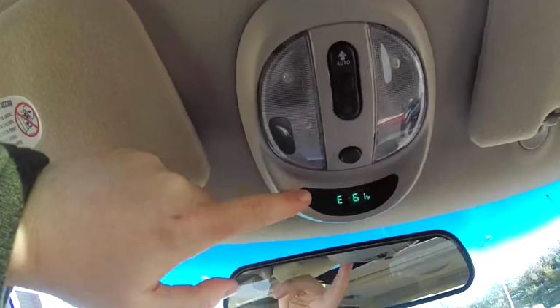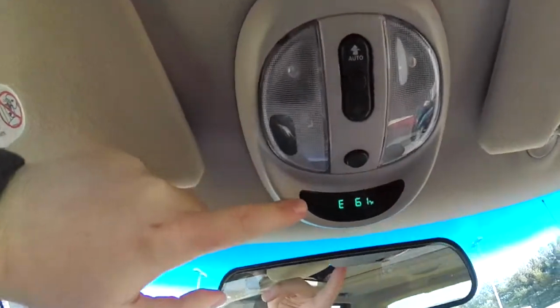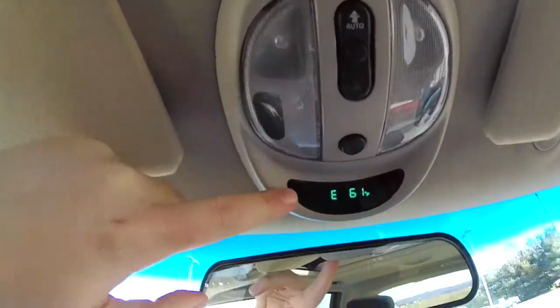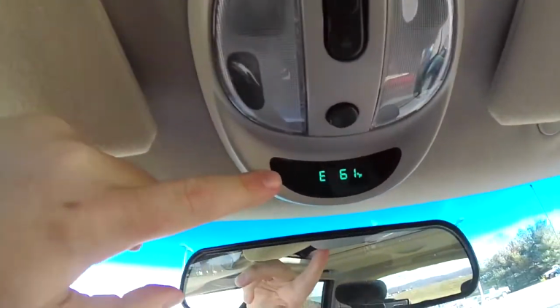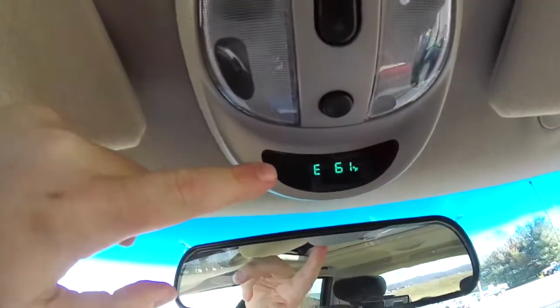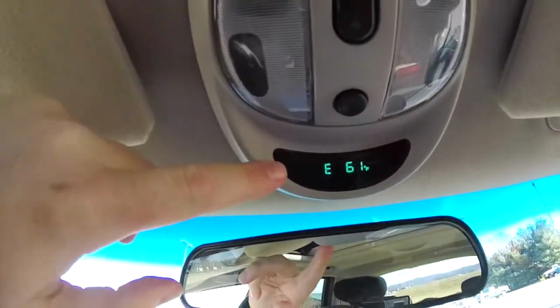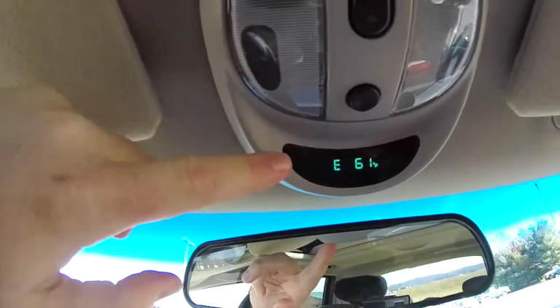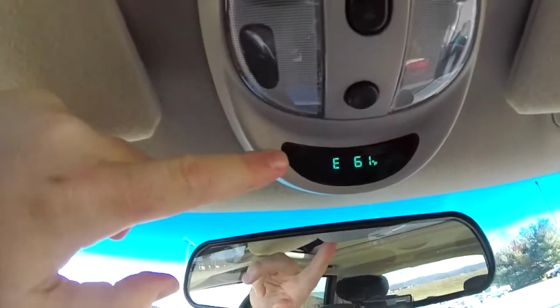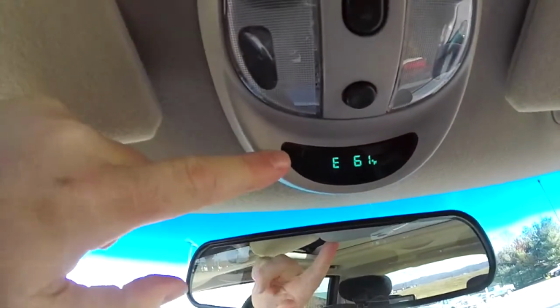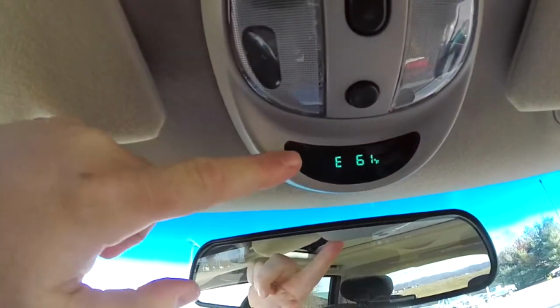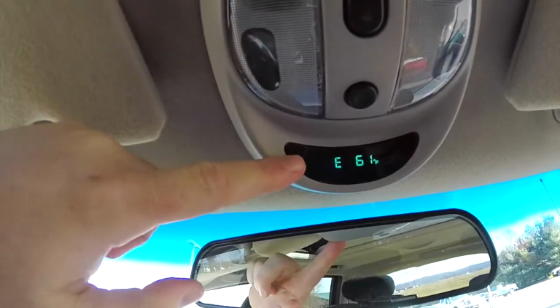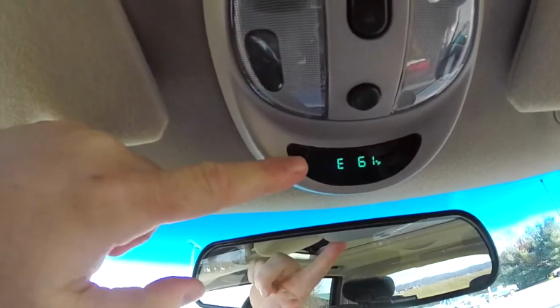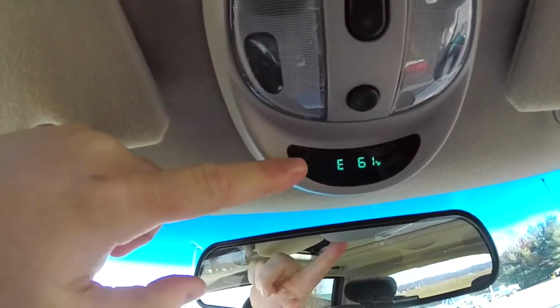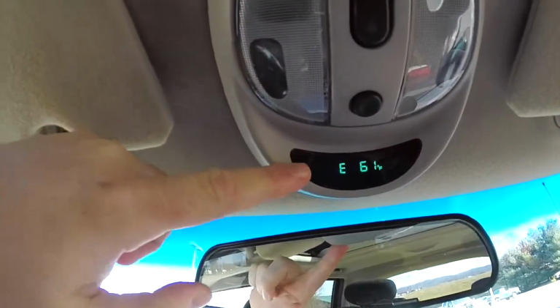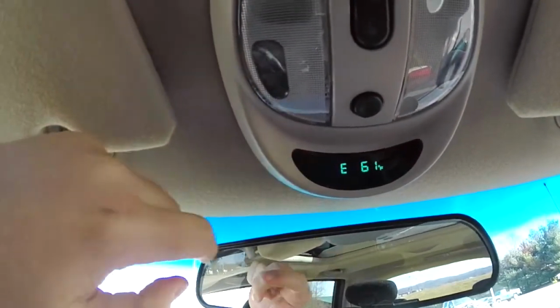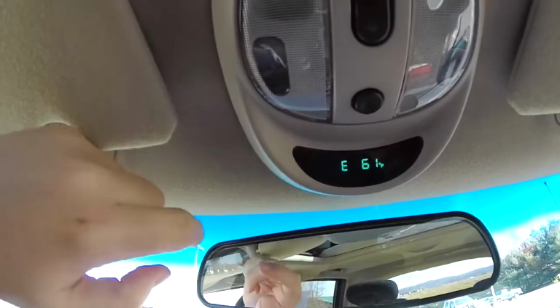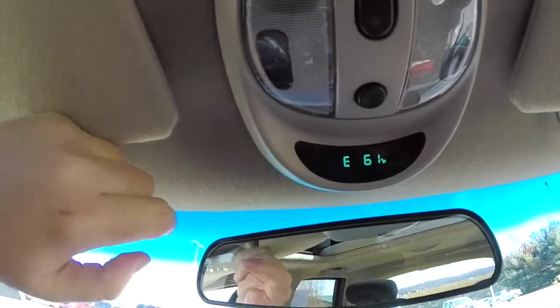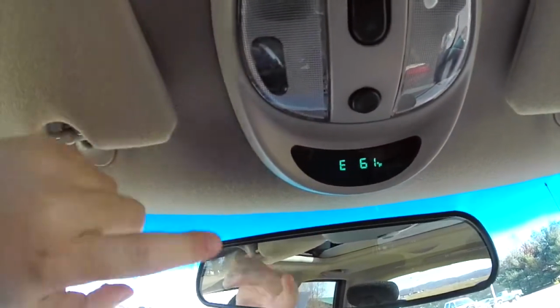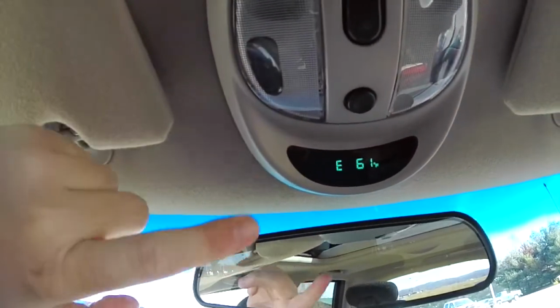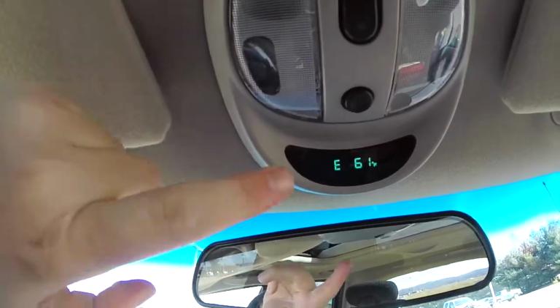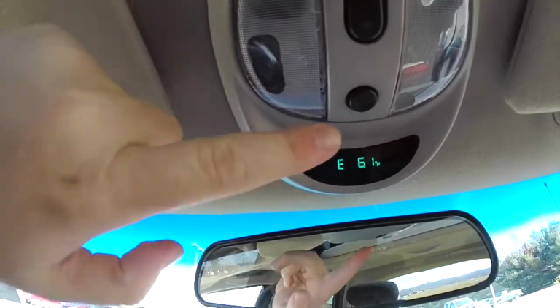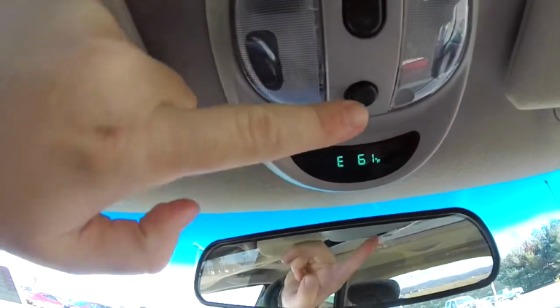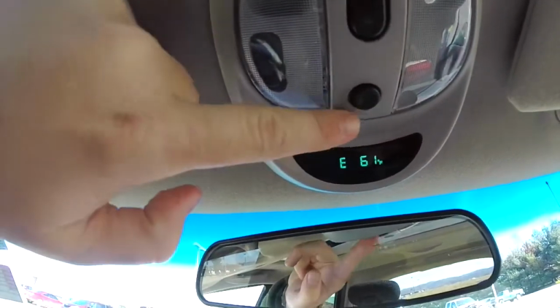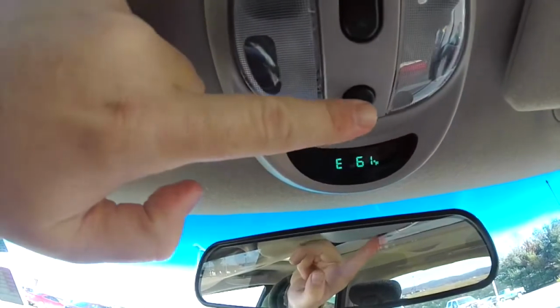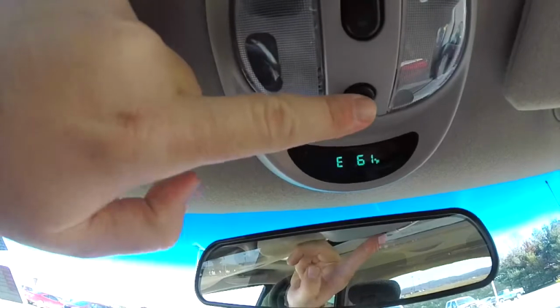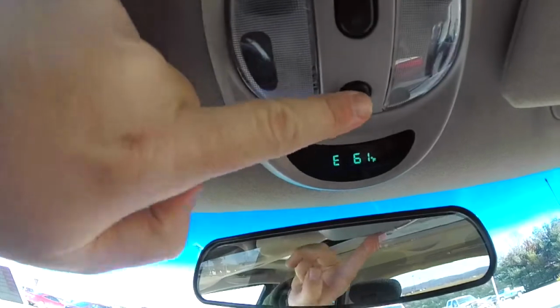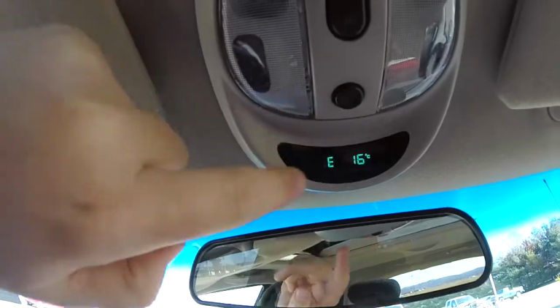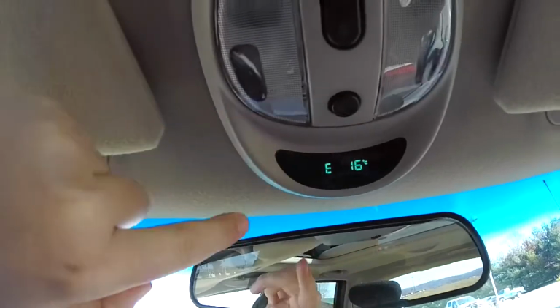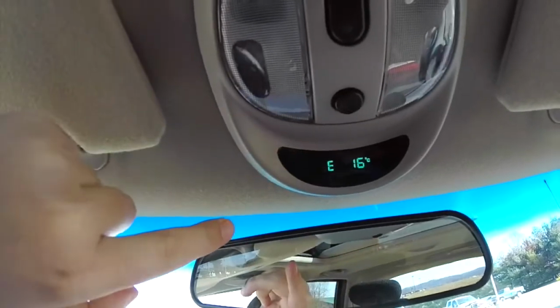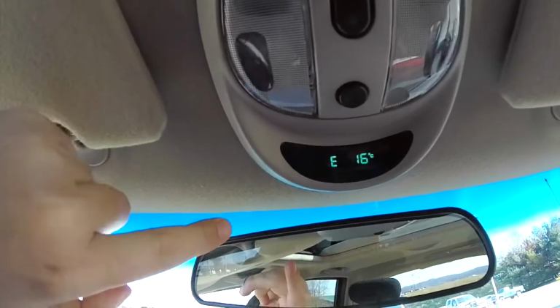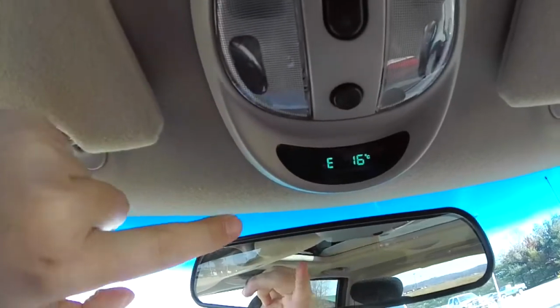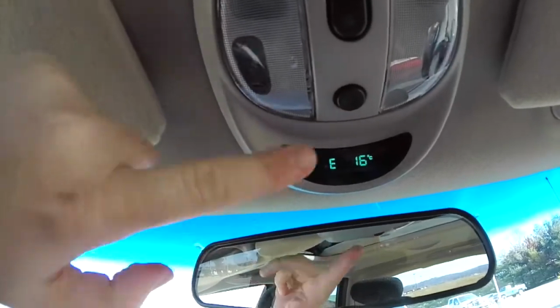There's also an overhead console that shows compass and temperature display. This button will change it over to metric.